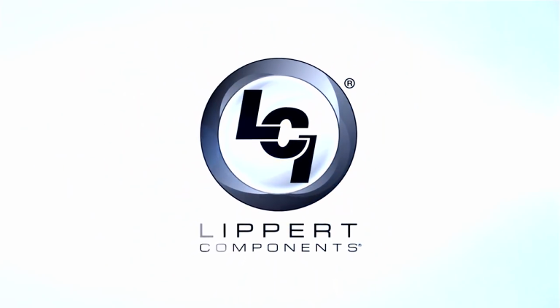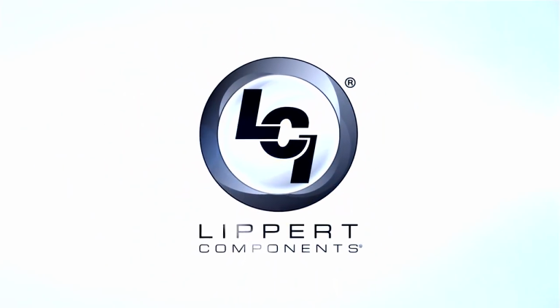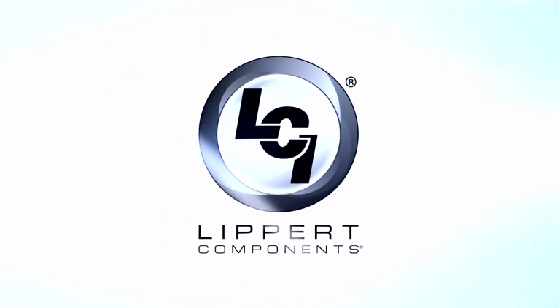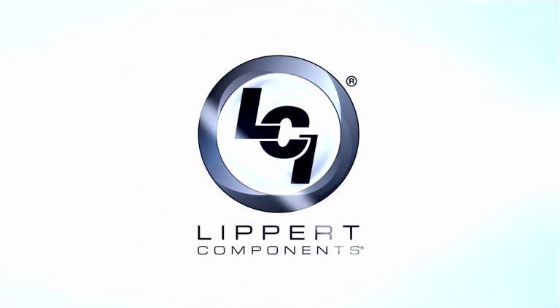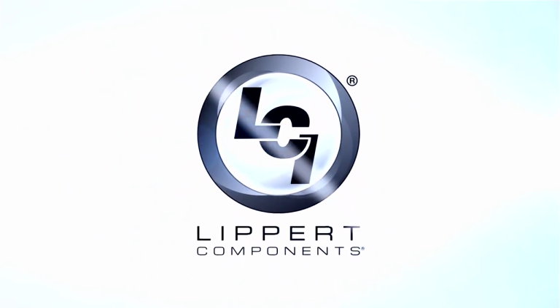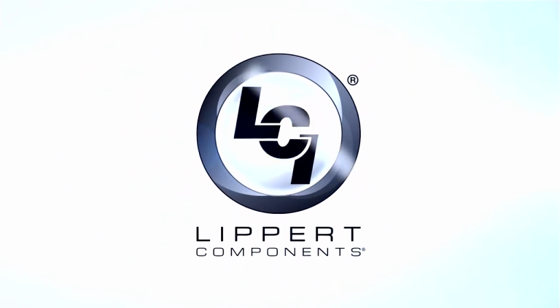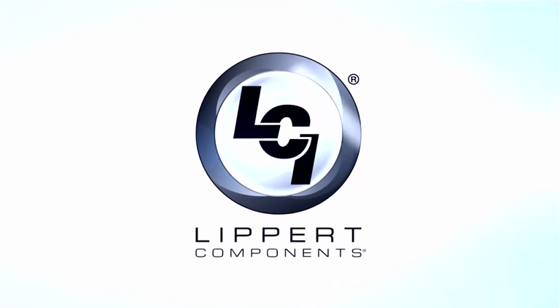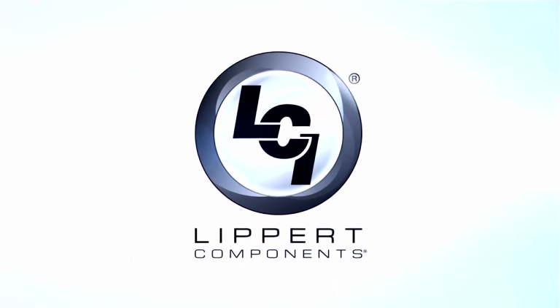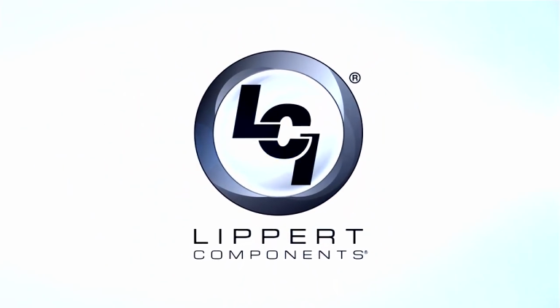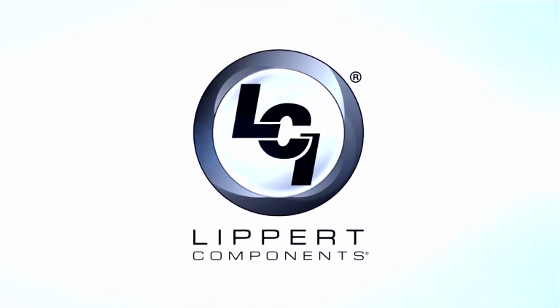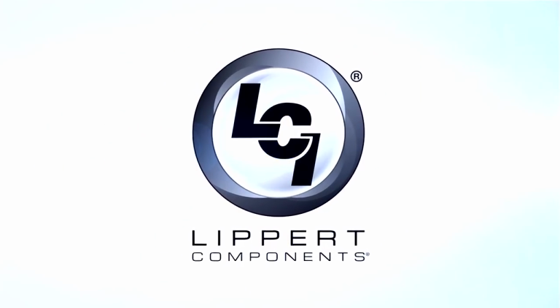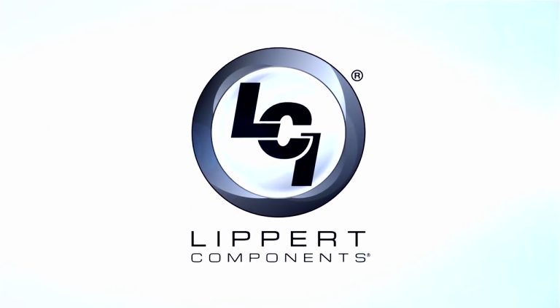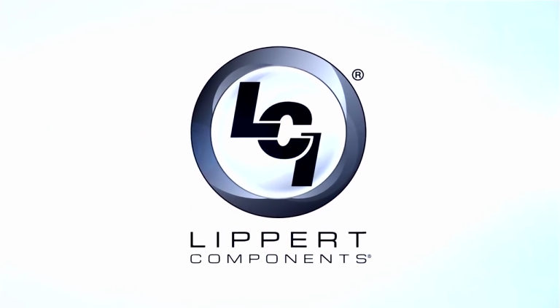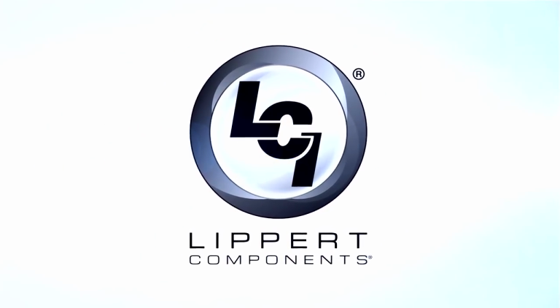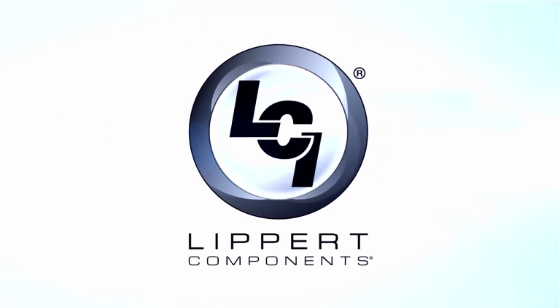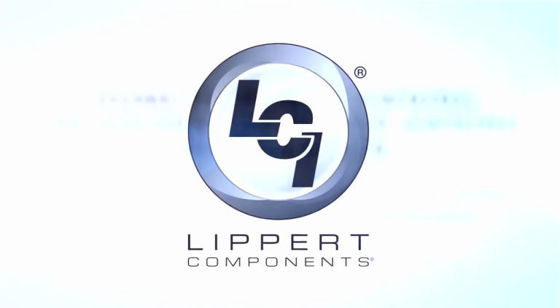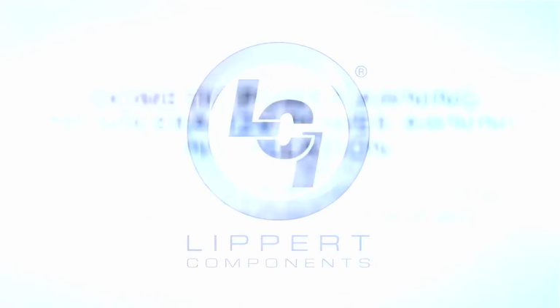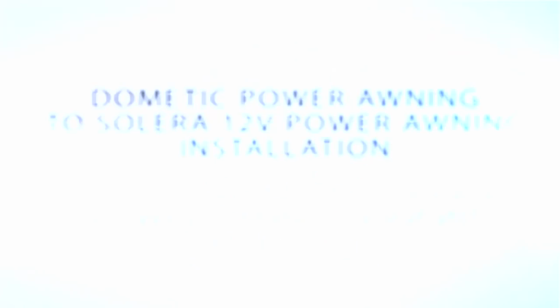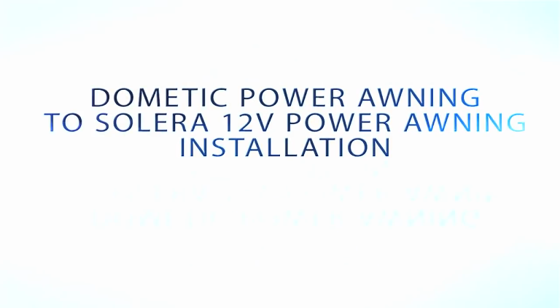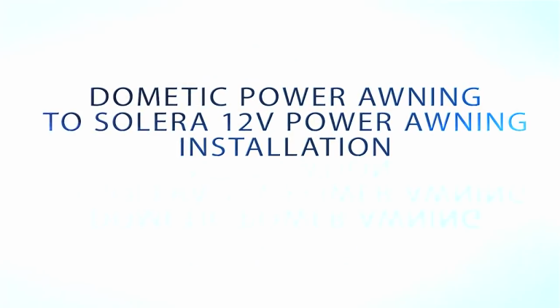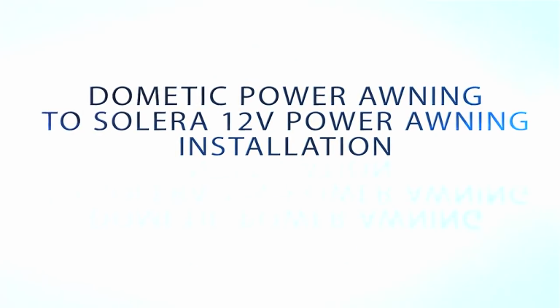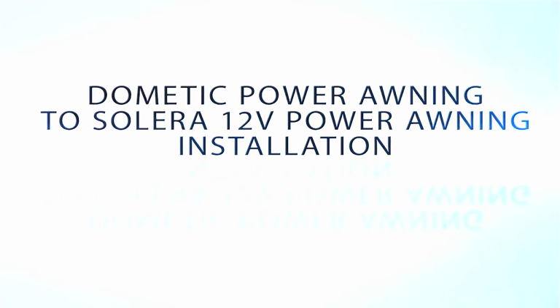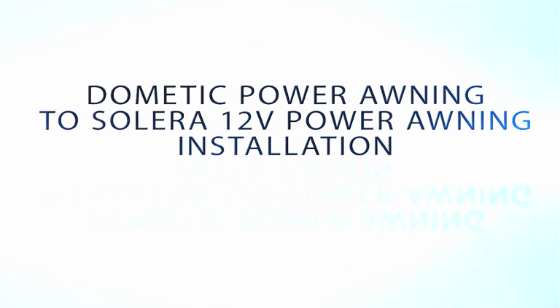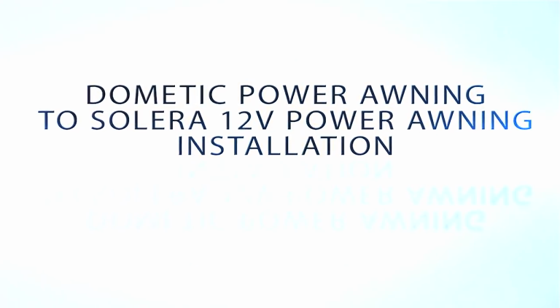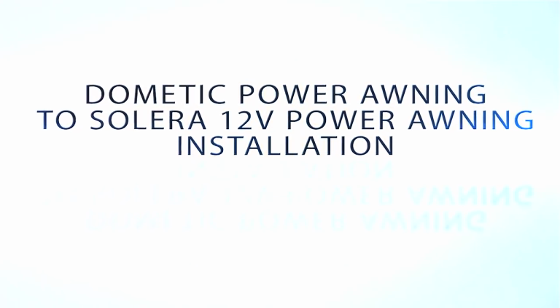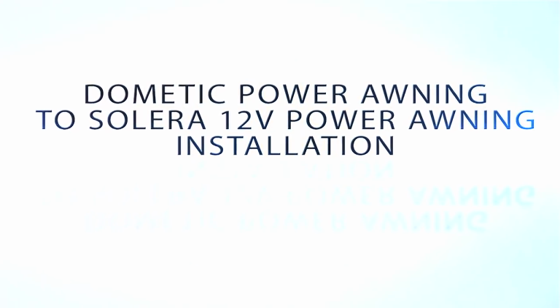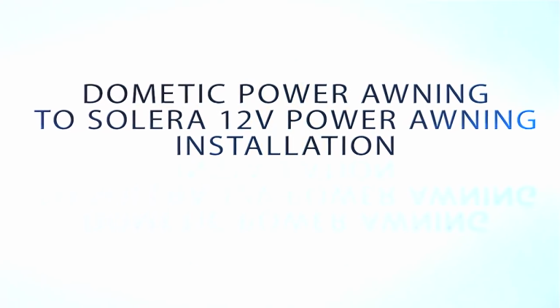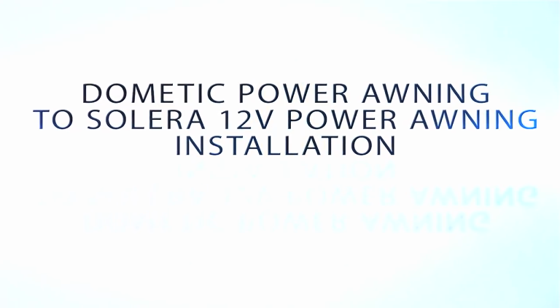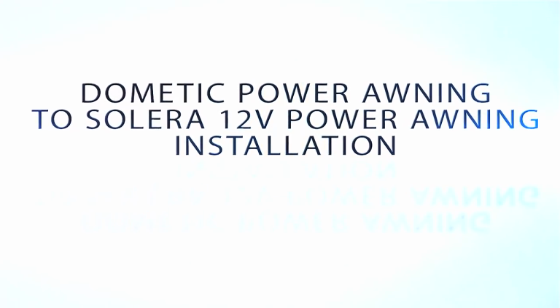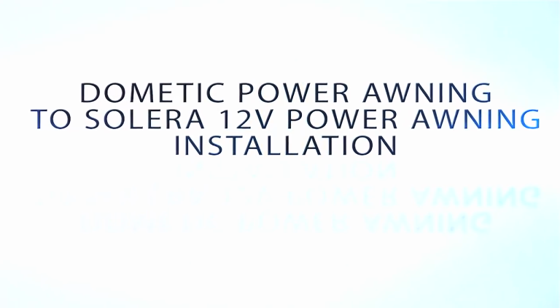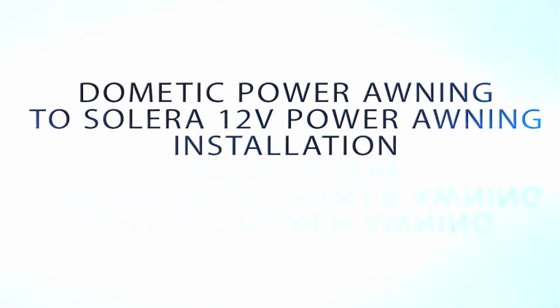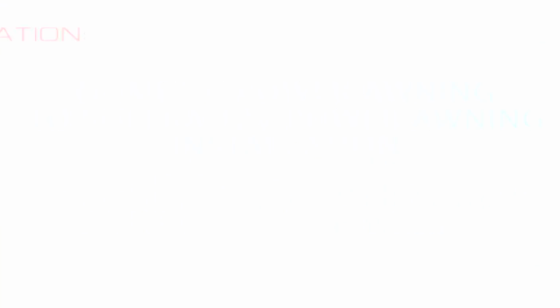This video will demonstrate the proper steps to replace a Dometic power awning with a Solera 12-volt power awning.